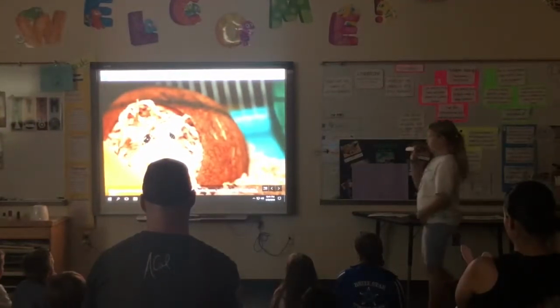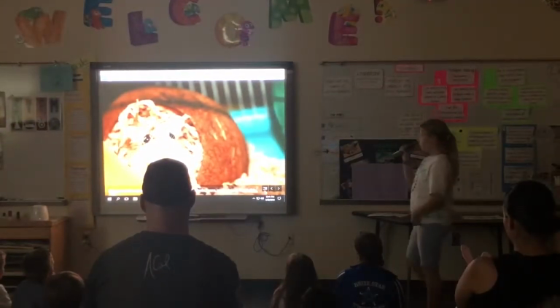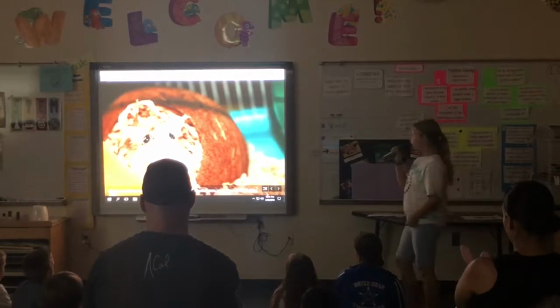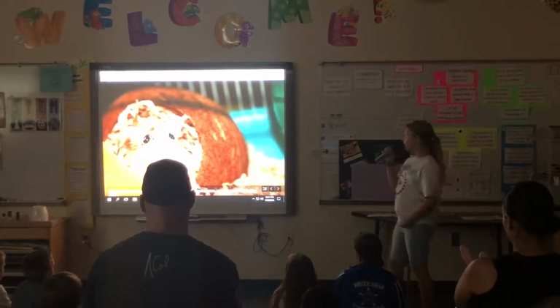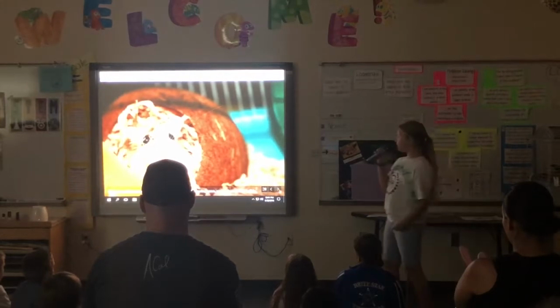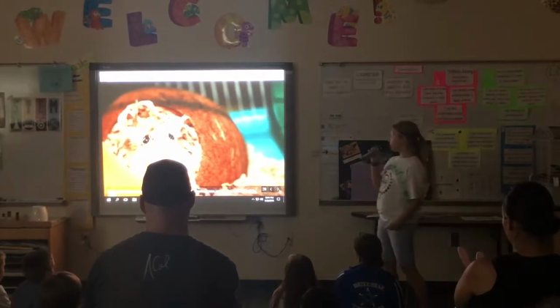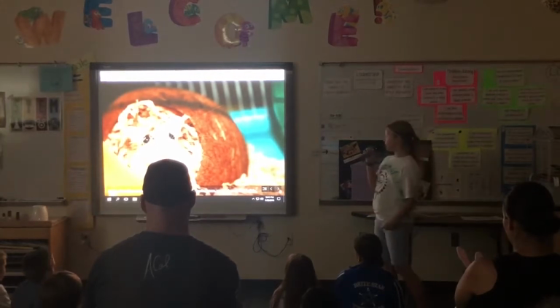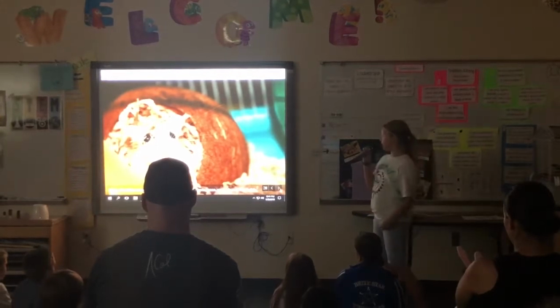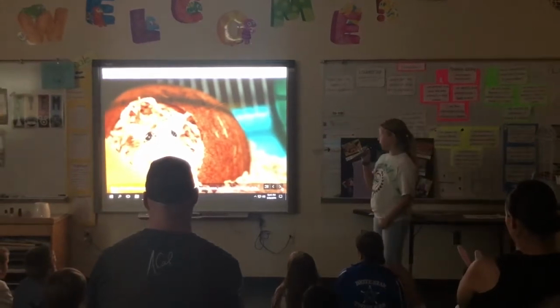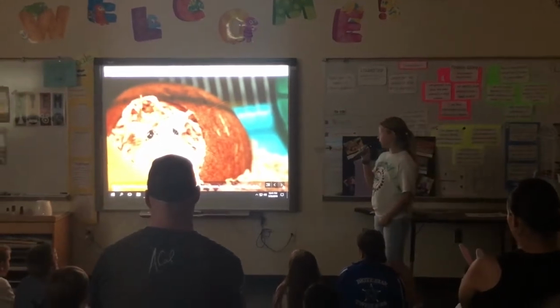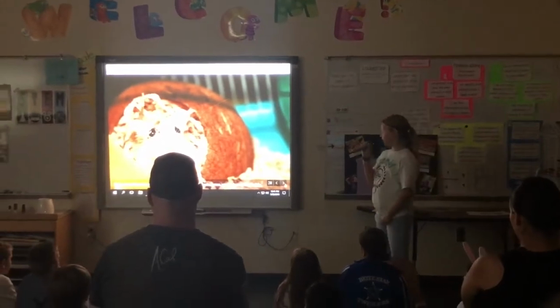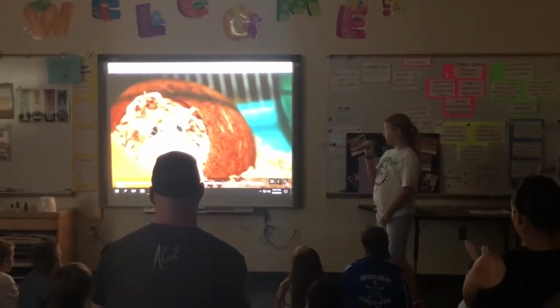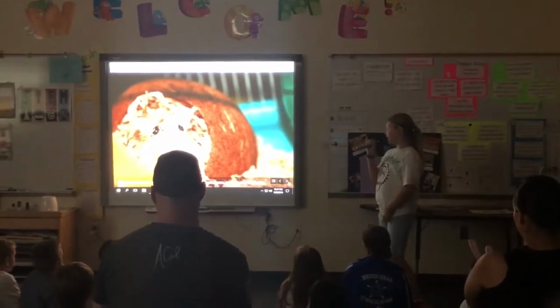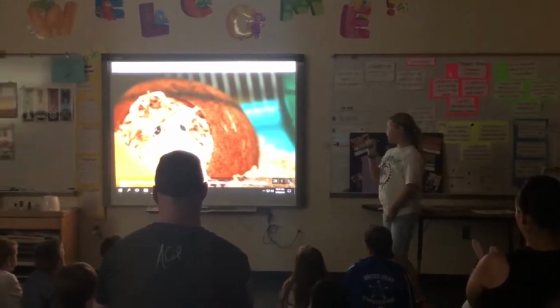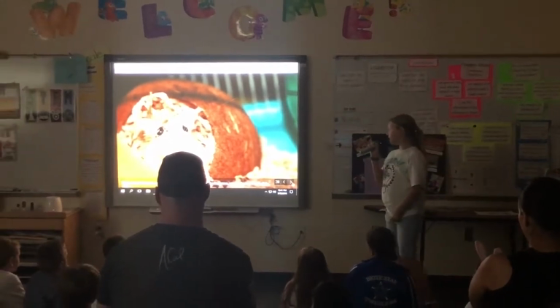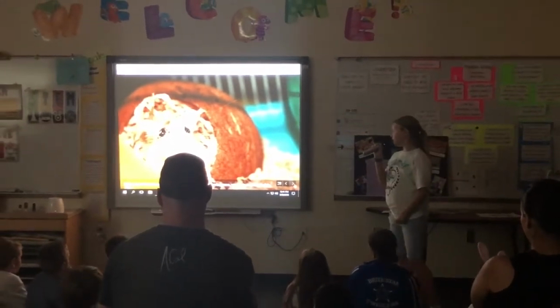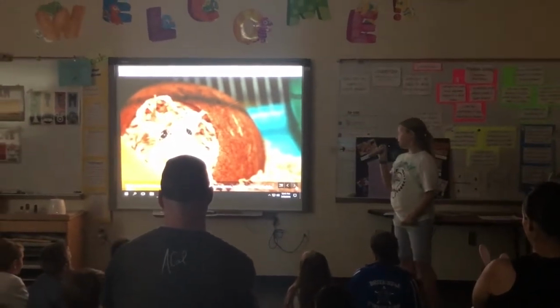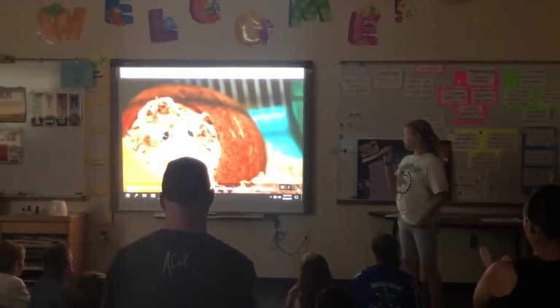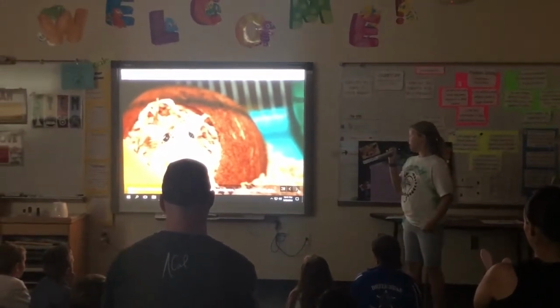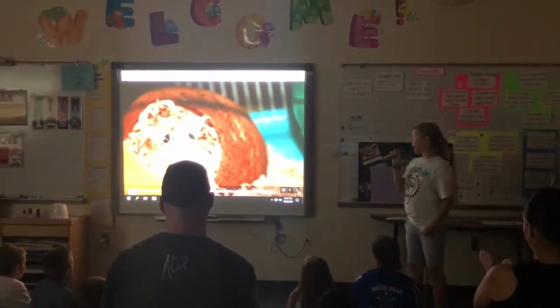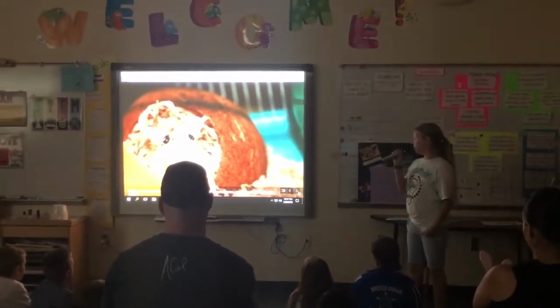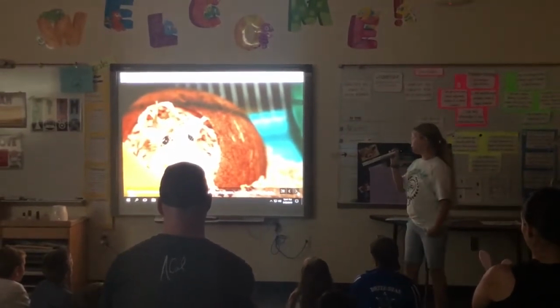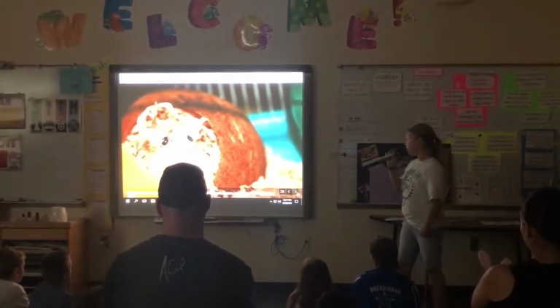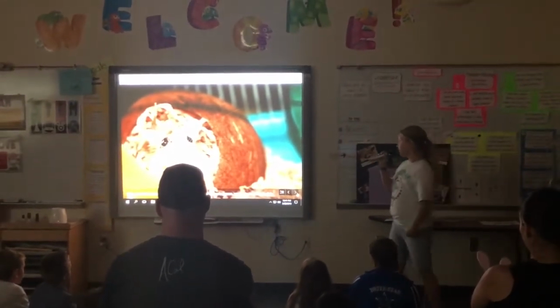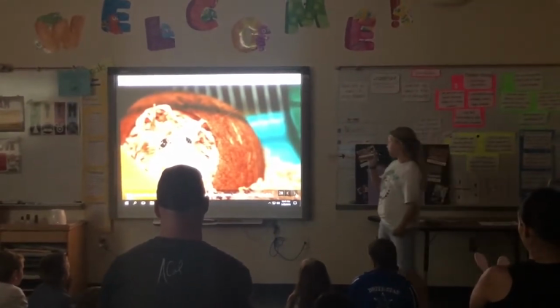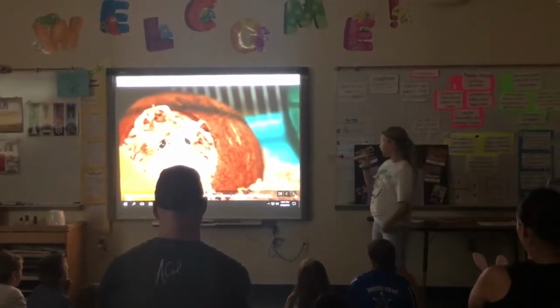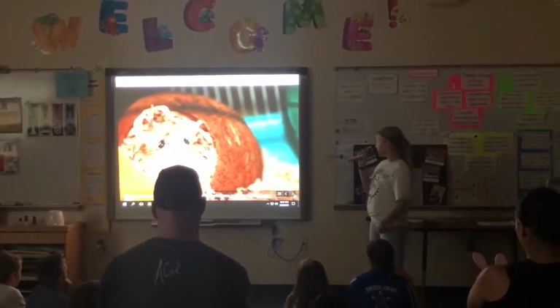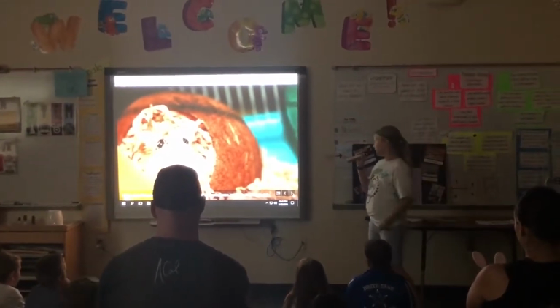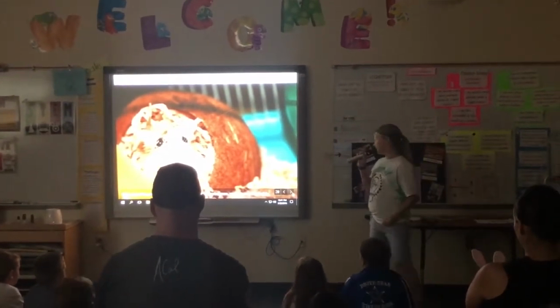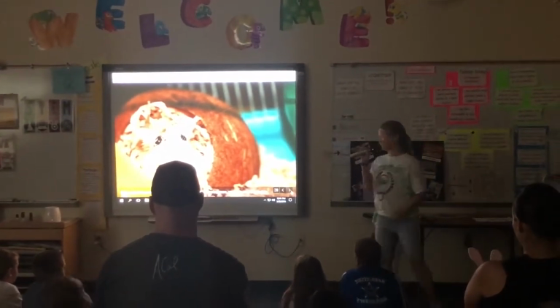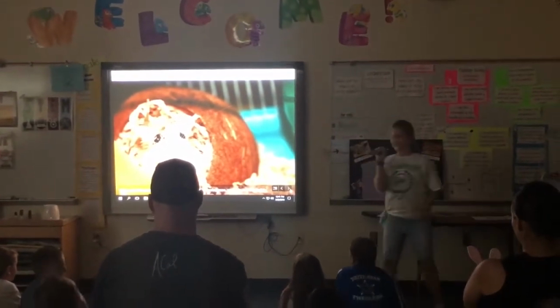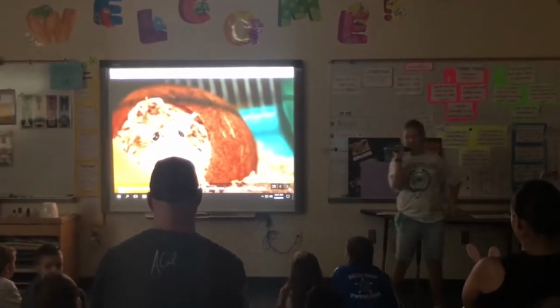Robo-Dwarf Hamster predators are the long-eared owls, foxes, weasels, and mustelids.